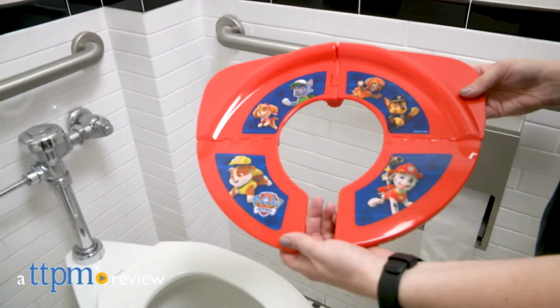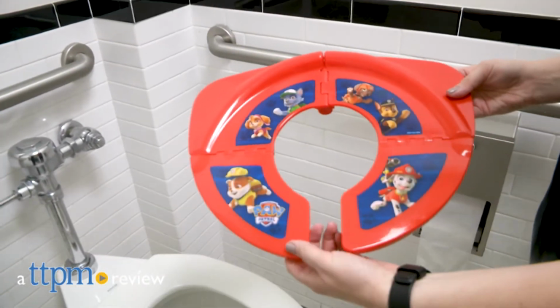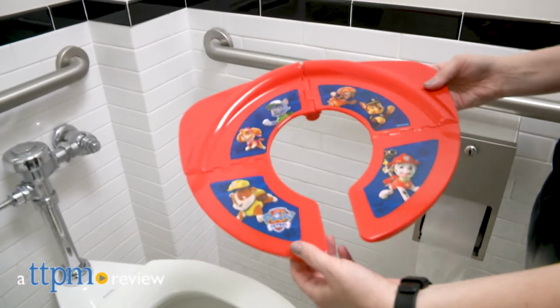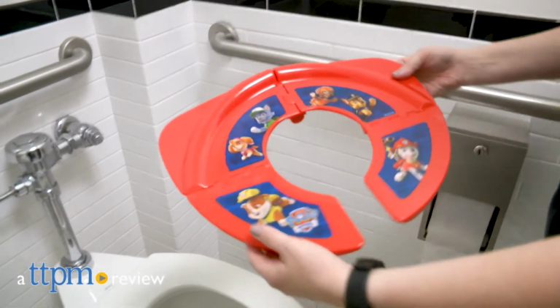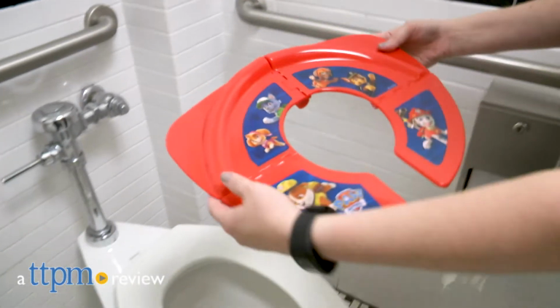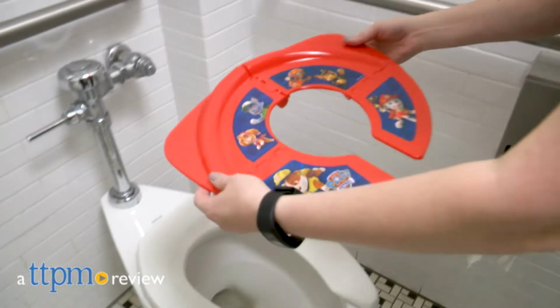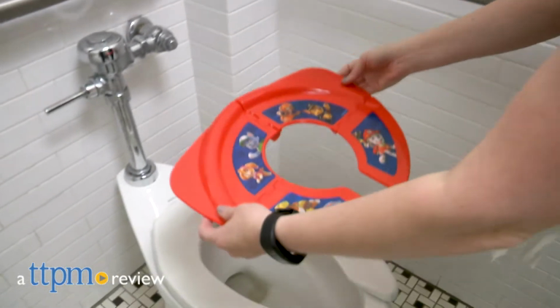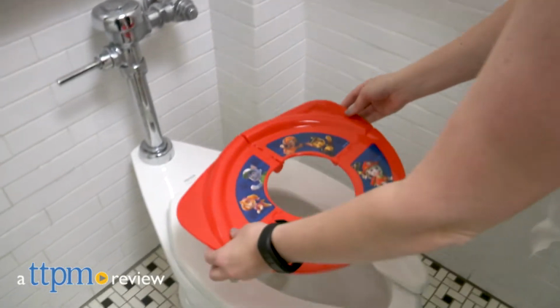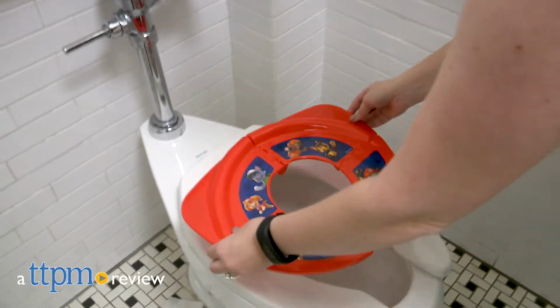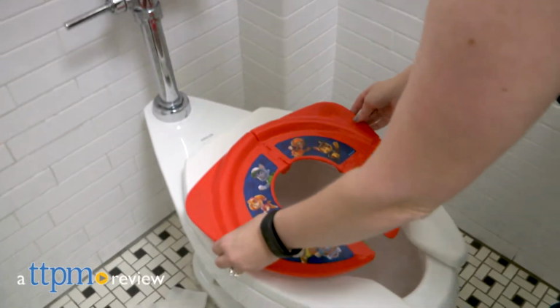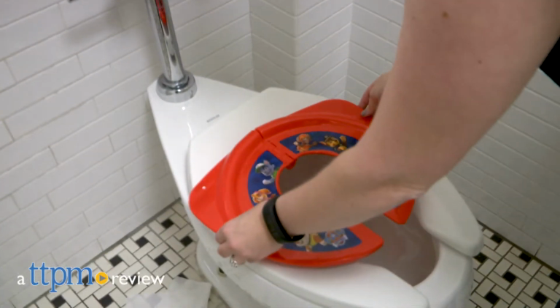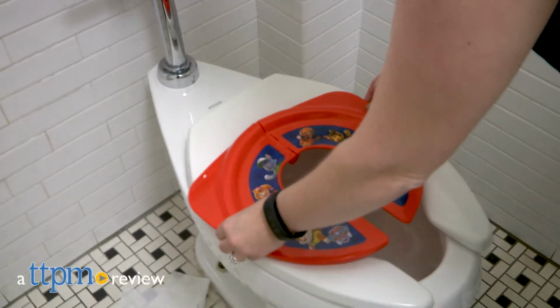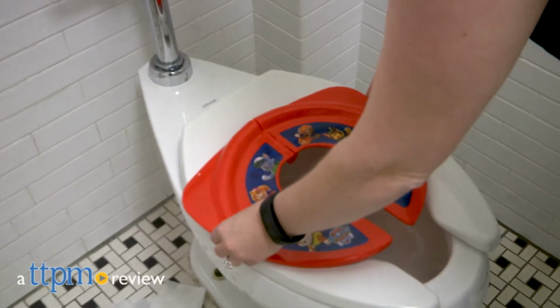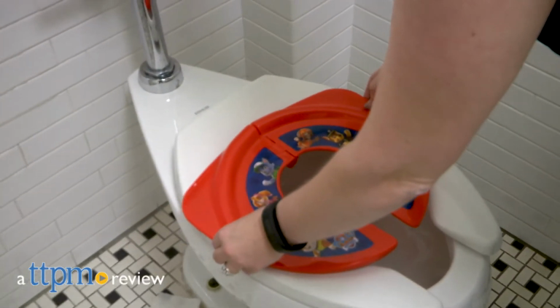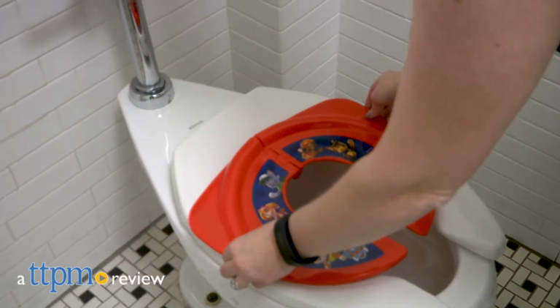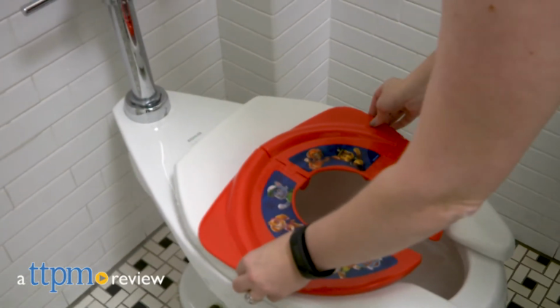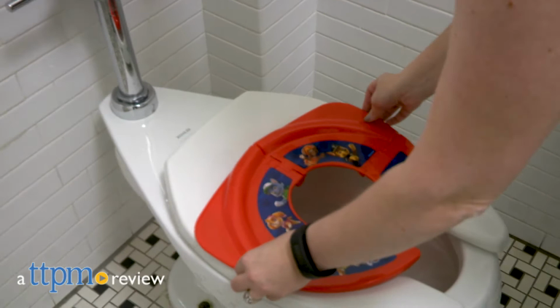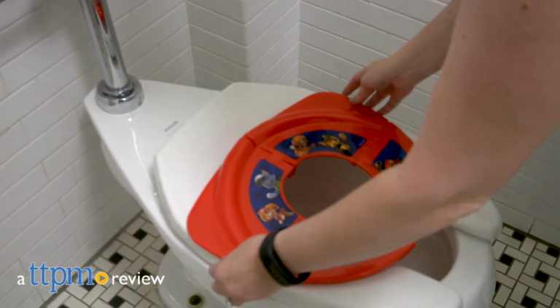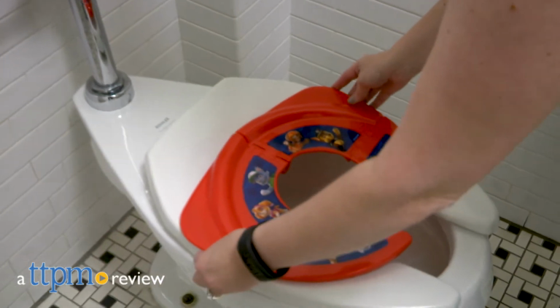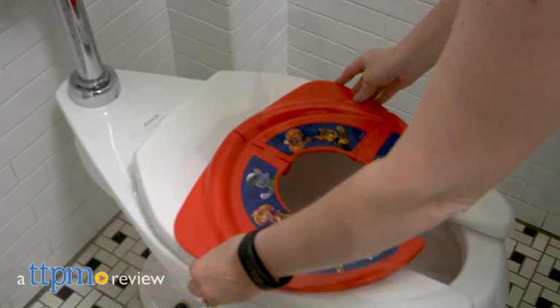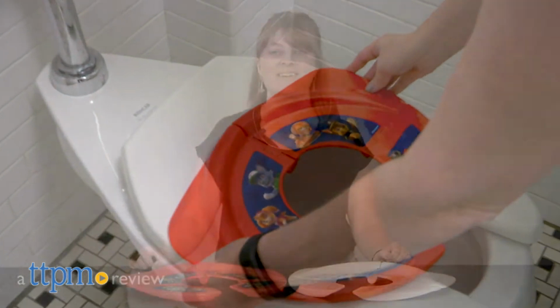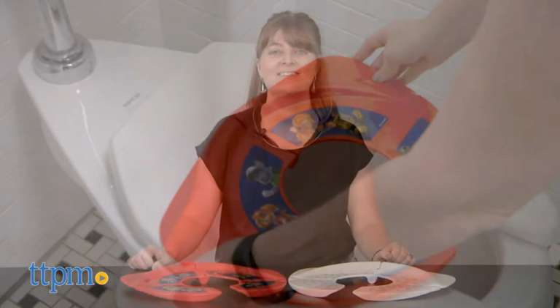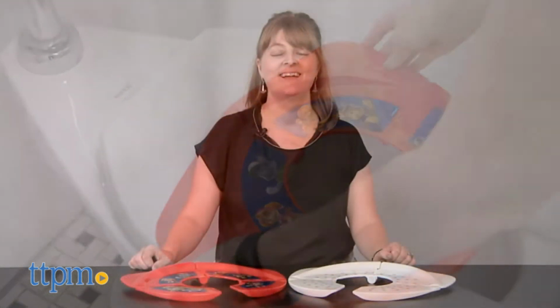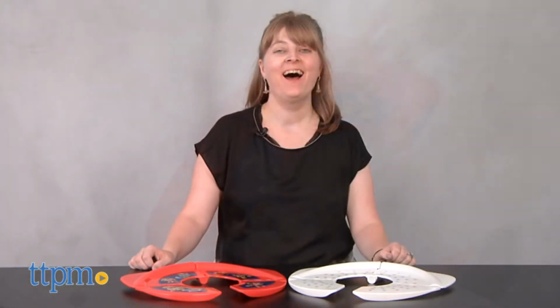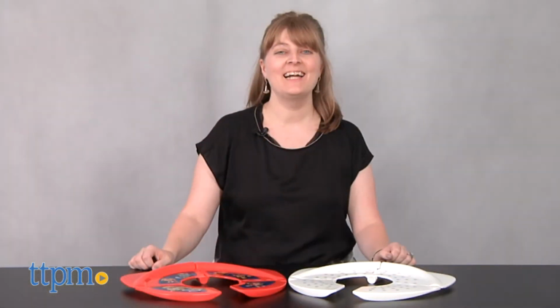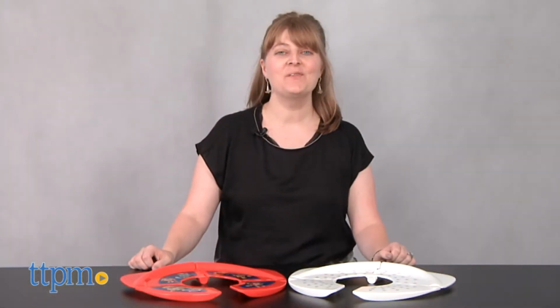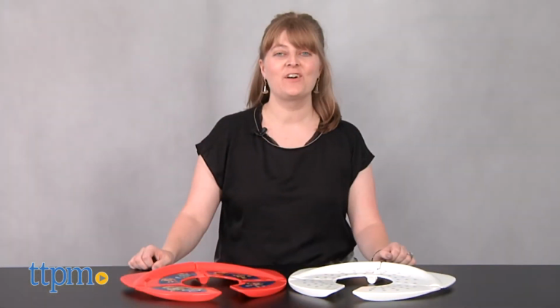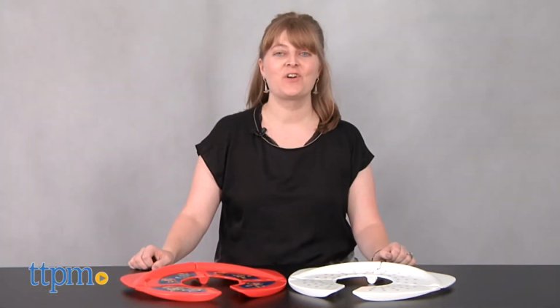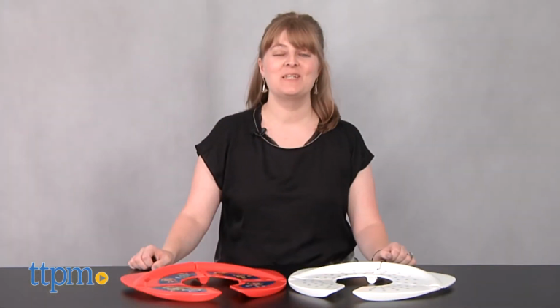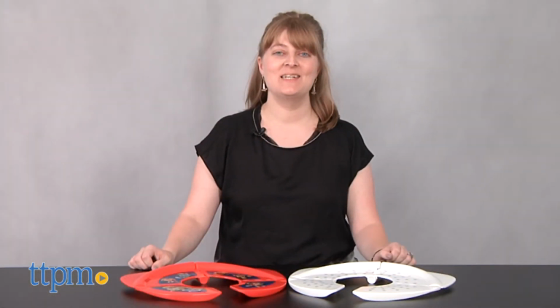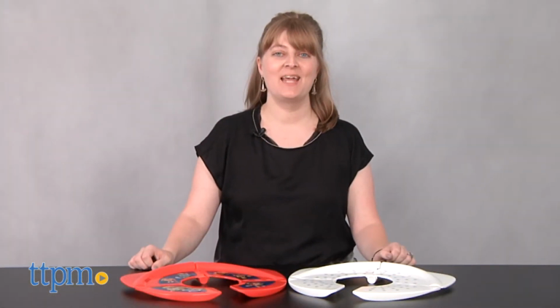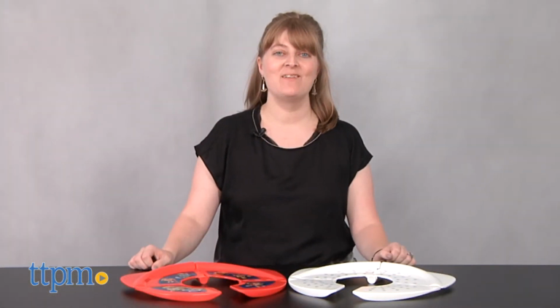Toddlers and preschoolers will always have a place to go when on the go. Hi, I'm Laurie from TTPM.